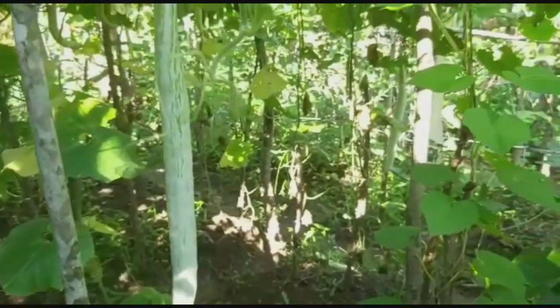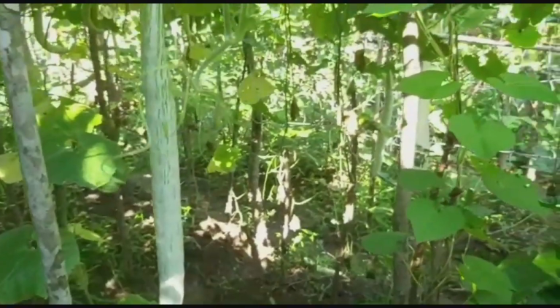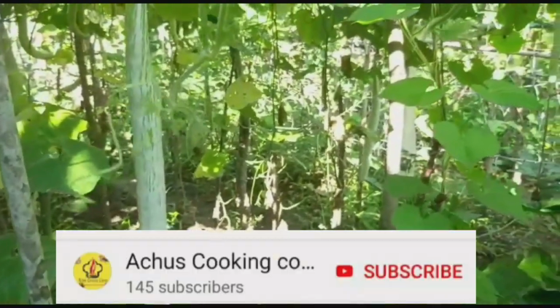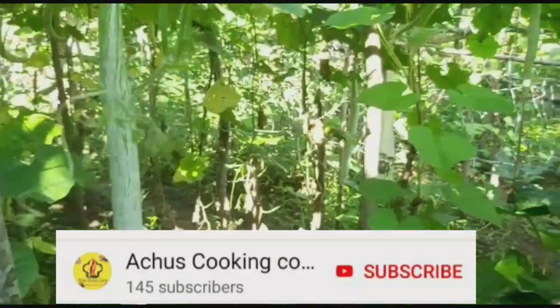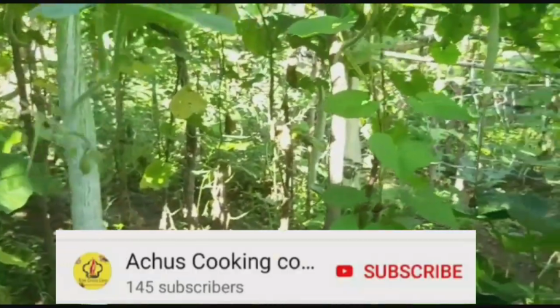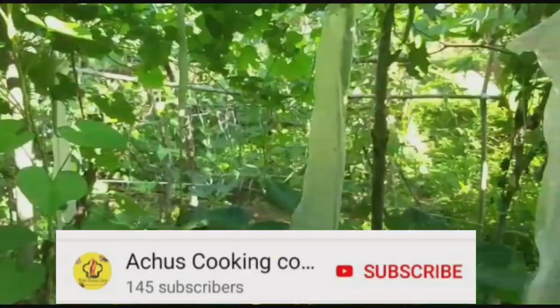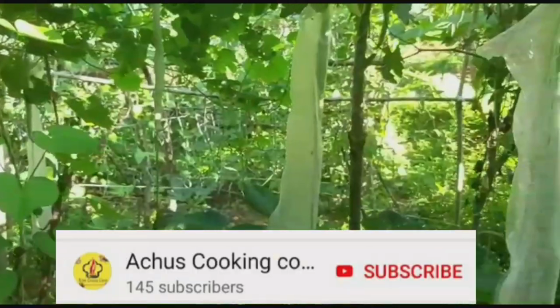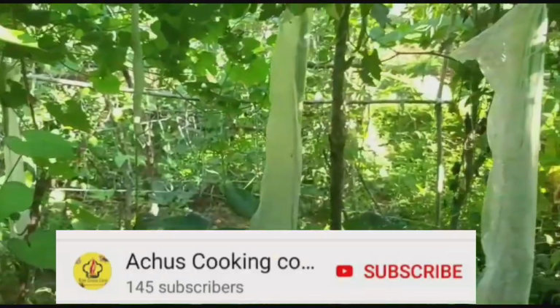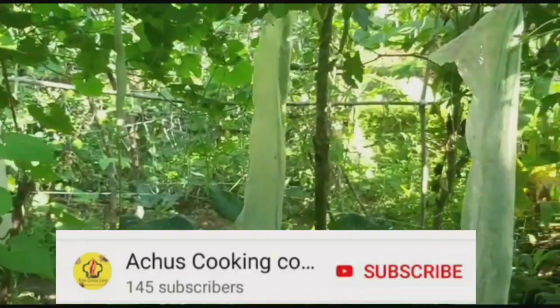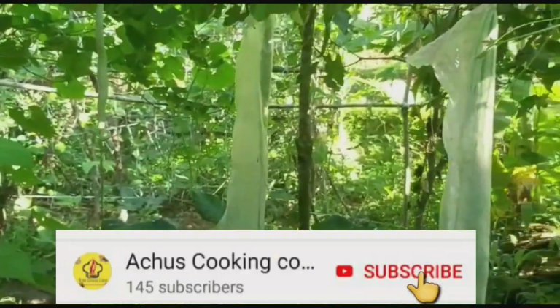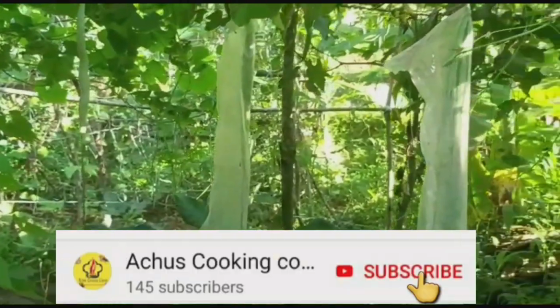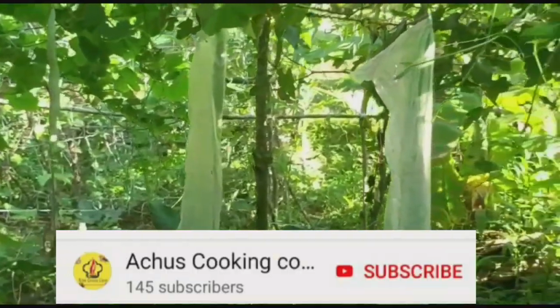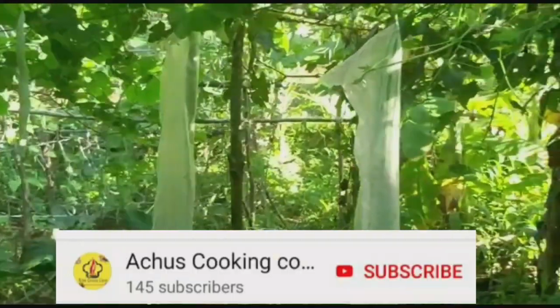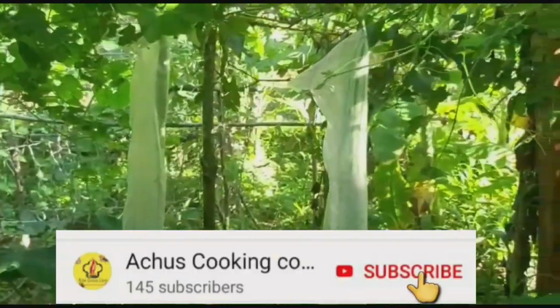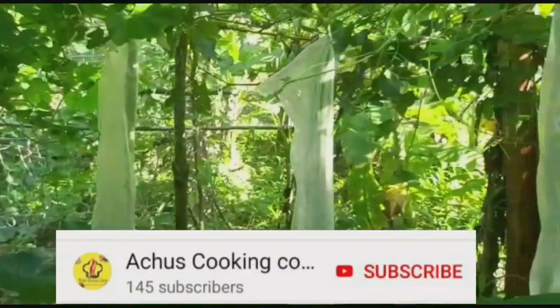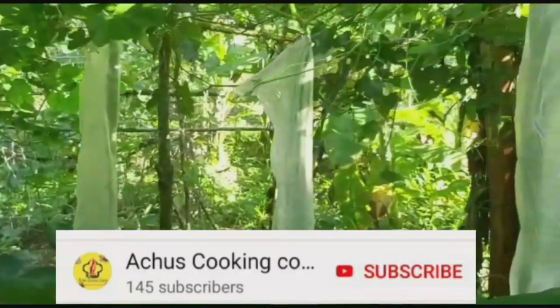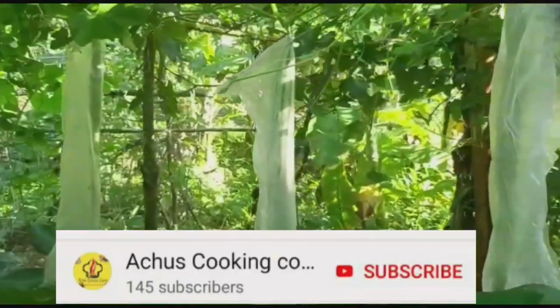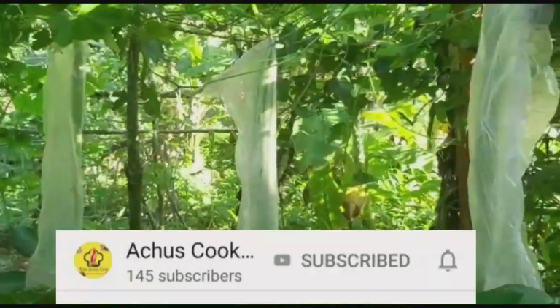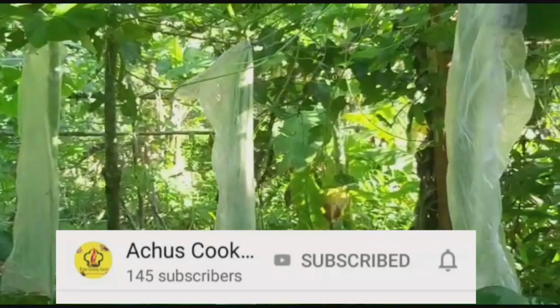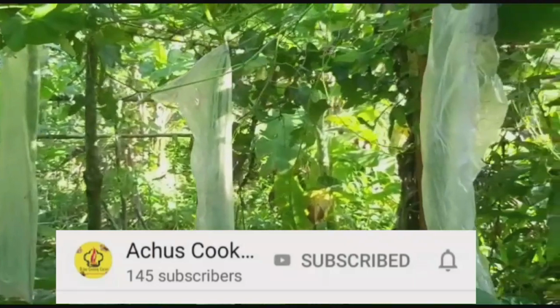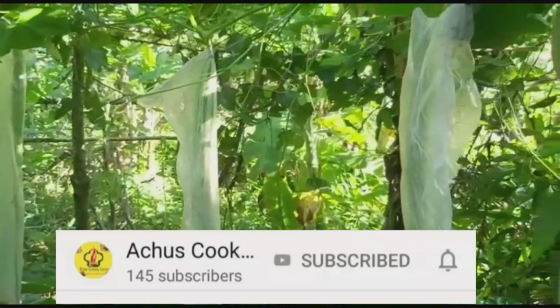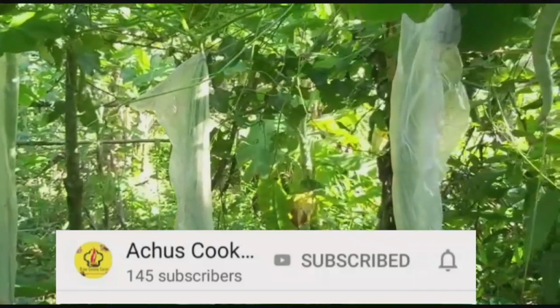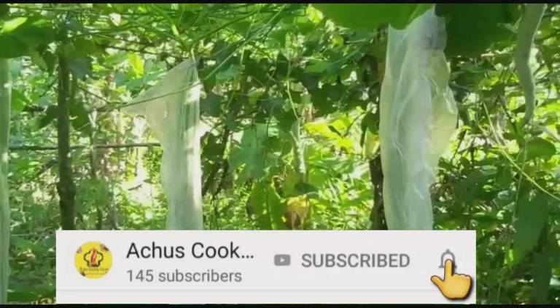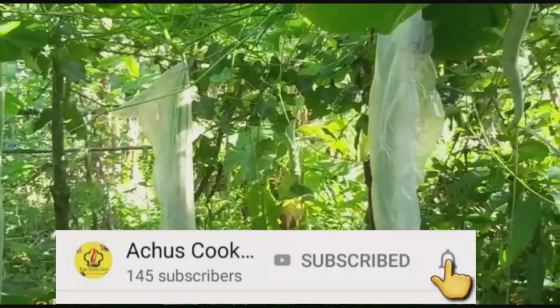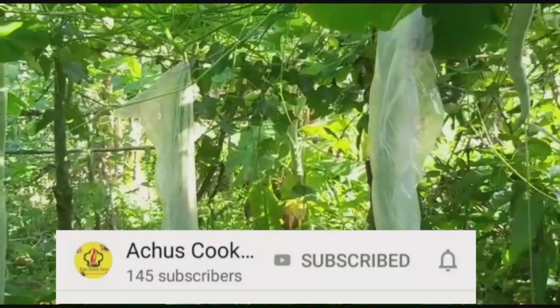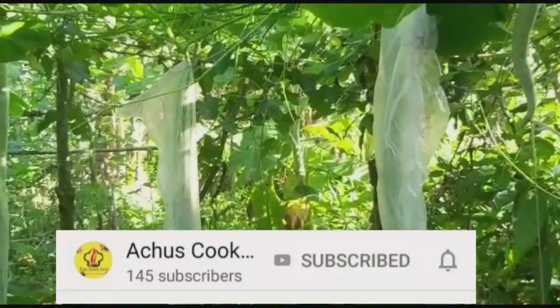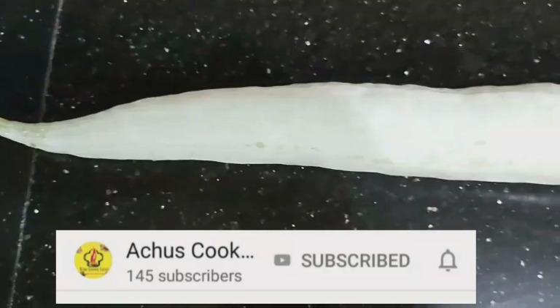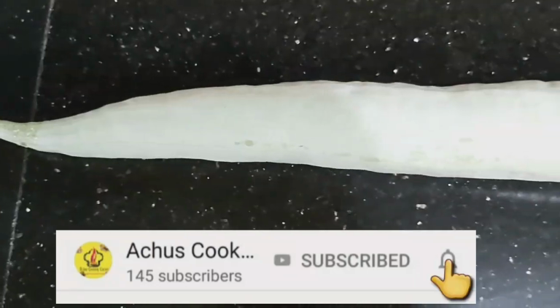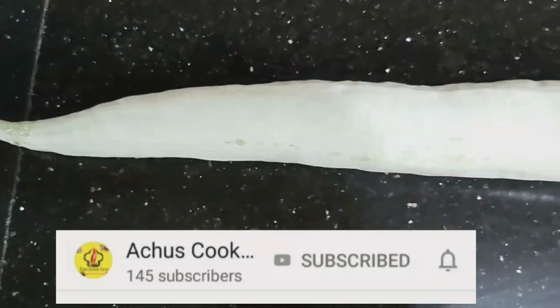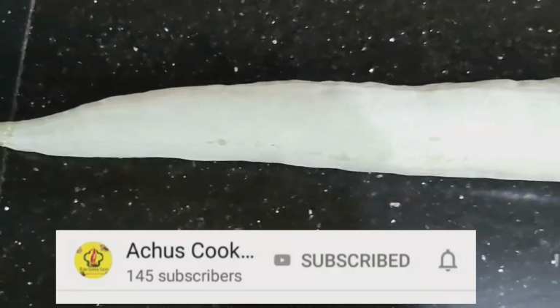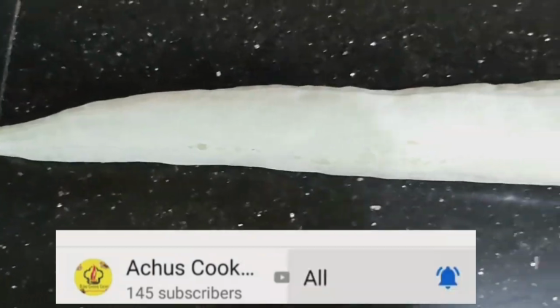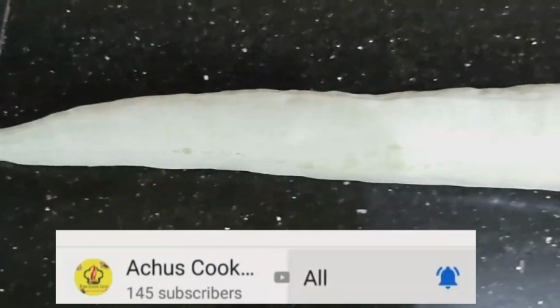If you like this video, subscribe and press the bell icon. Click on the bell icon and click on the notification.